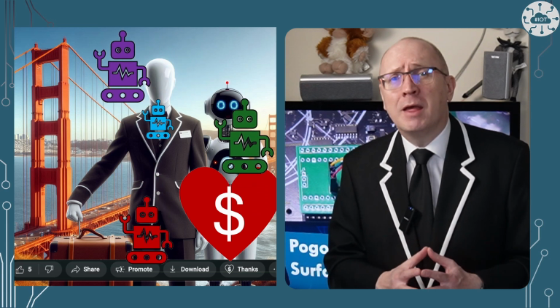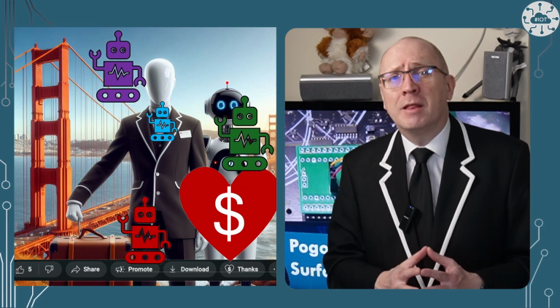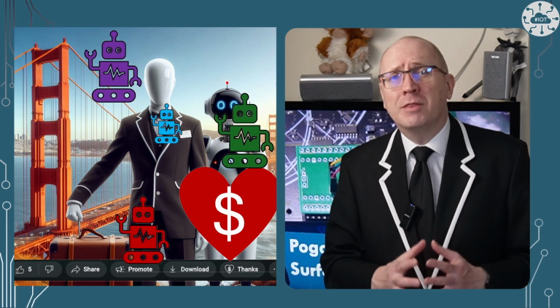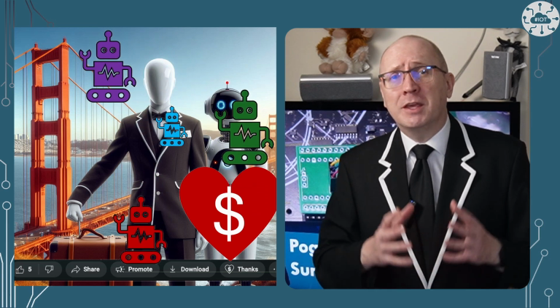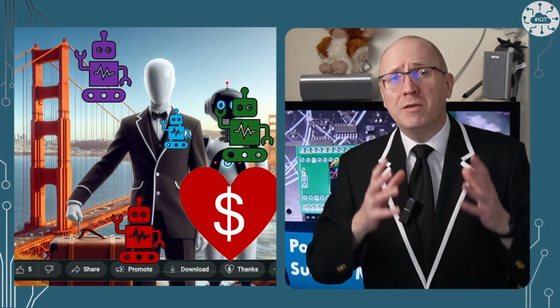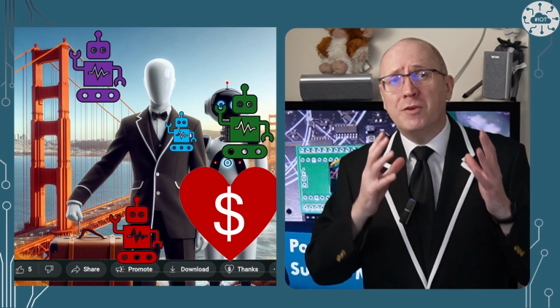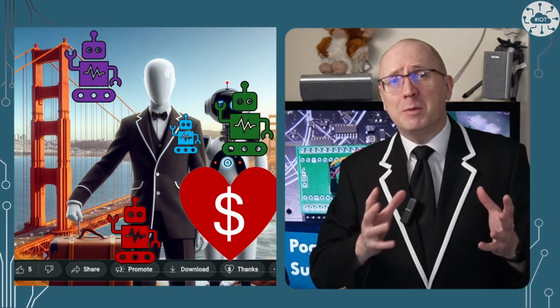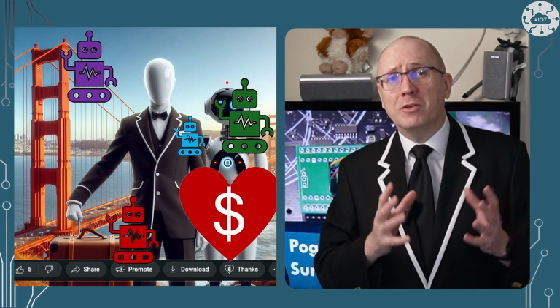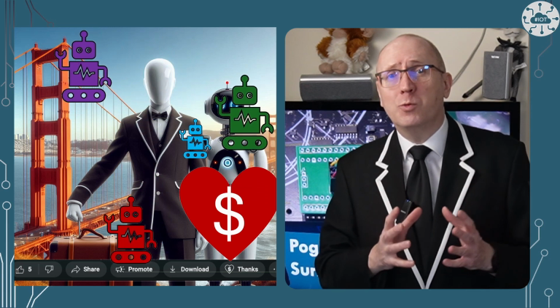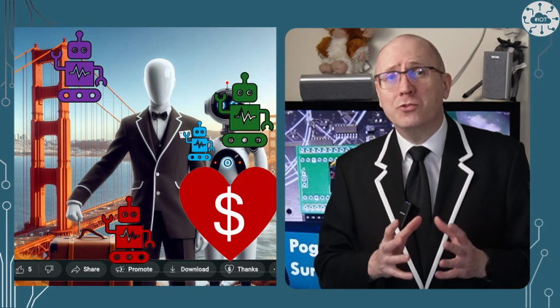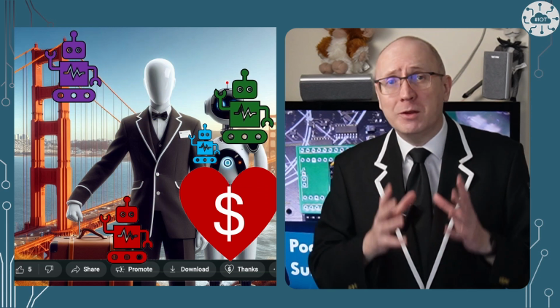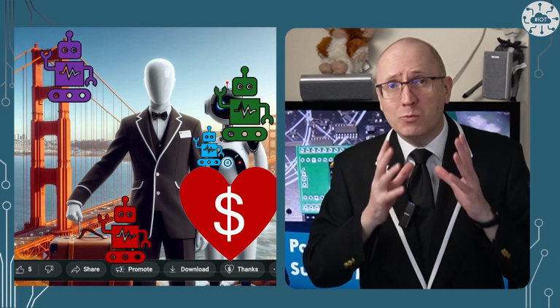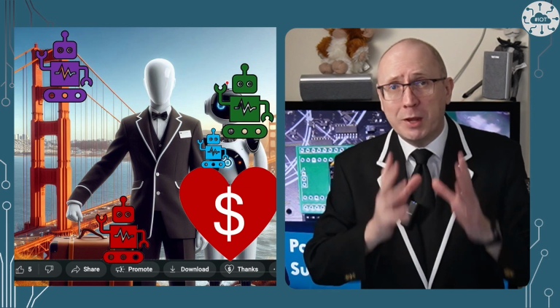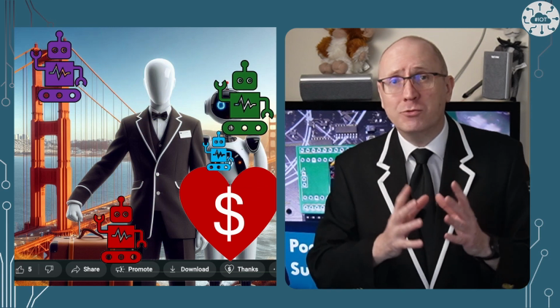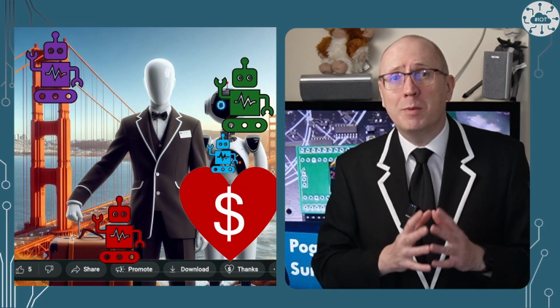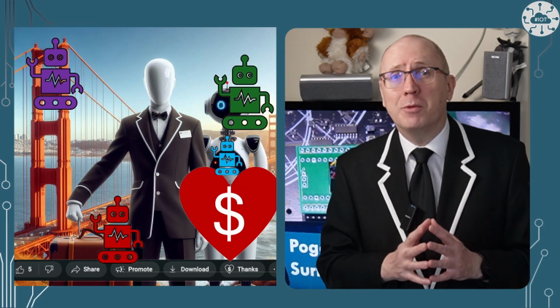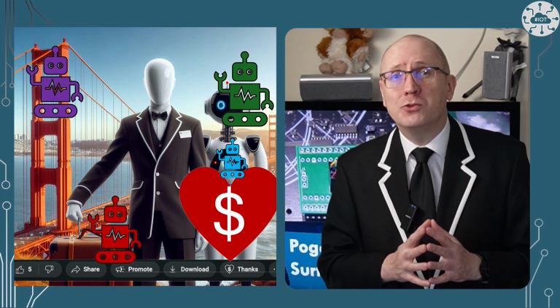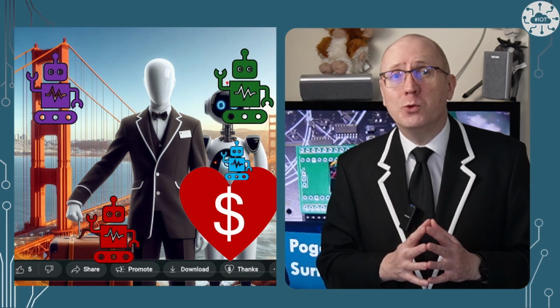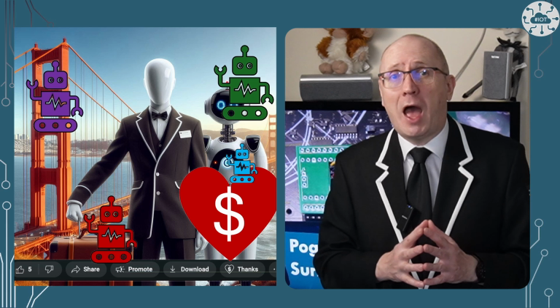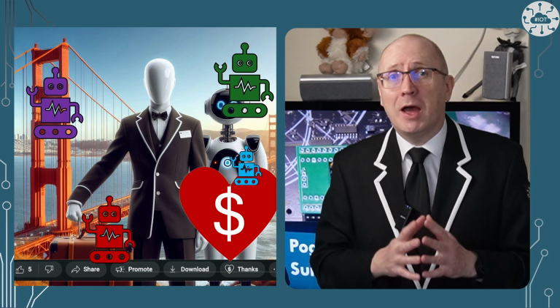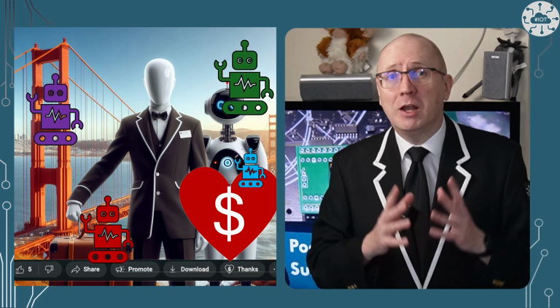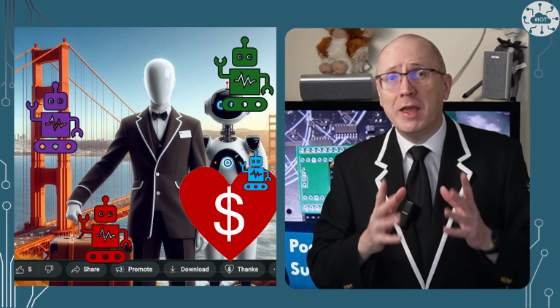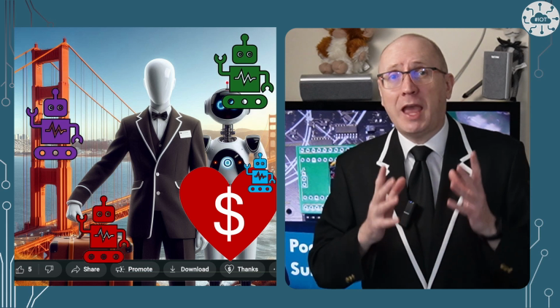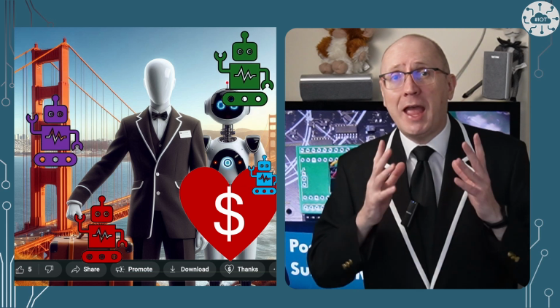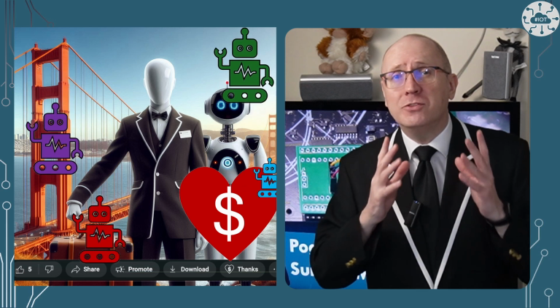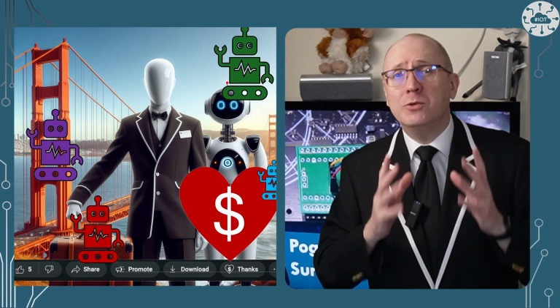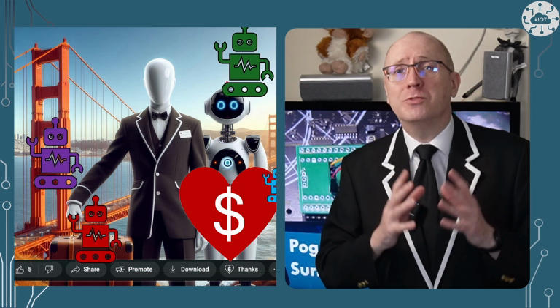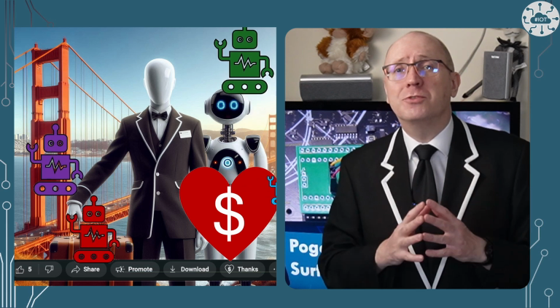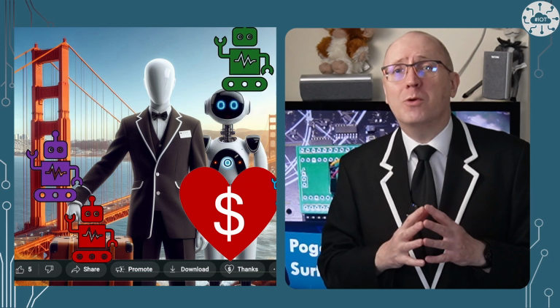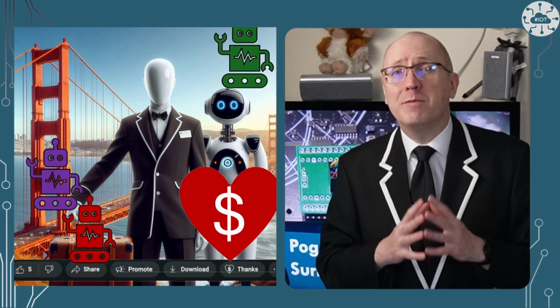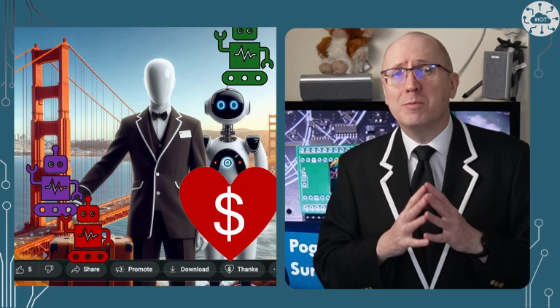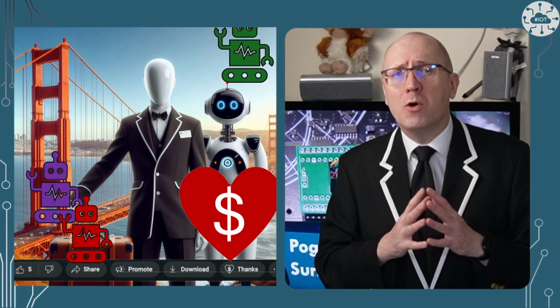Thank you very much for watching. Please remember to like and to subscribe for more.